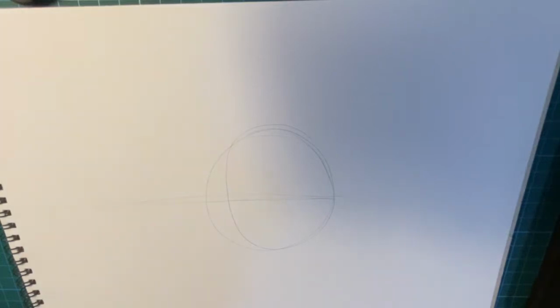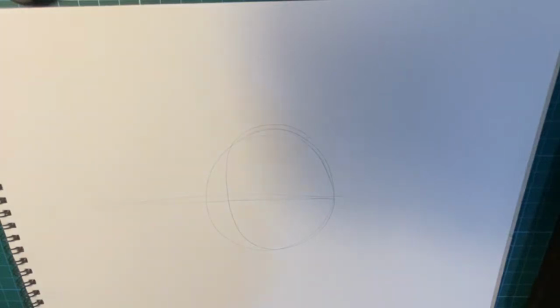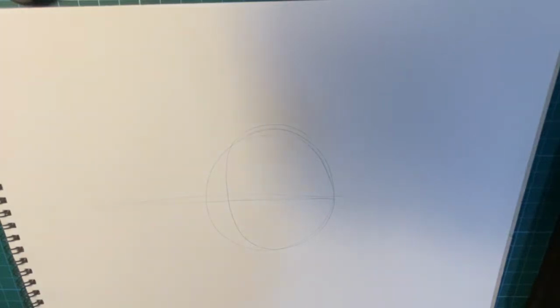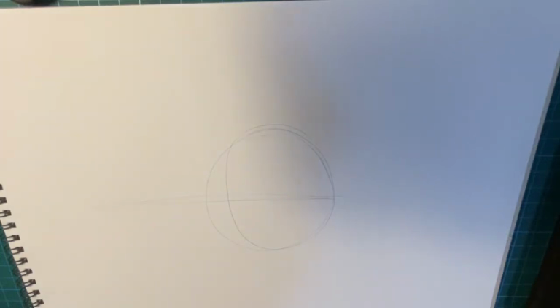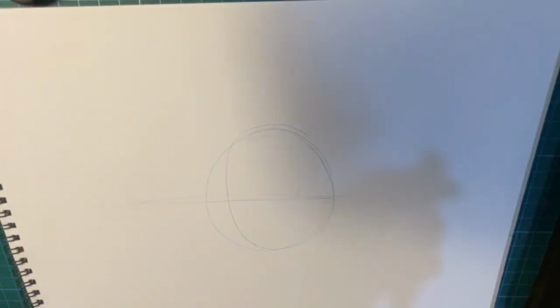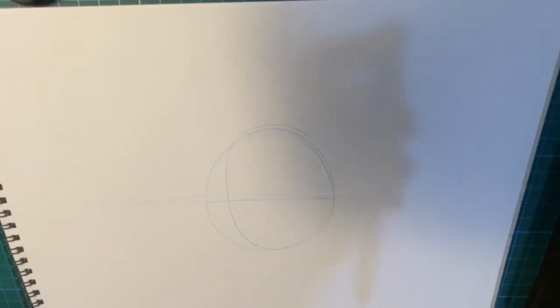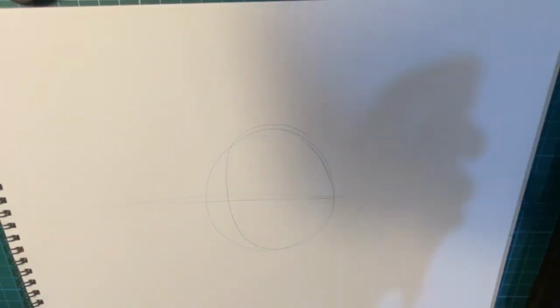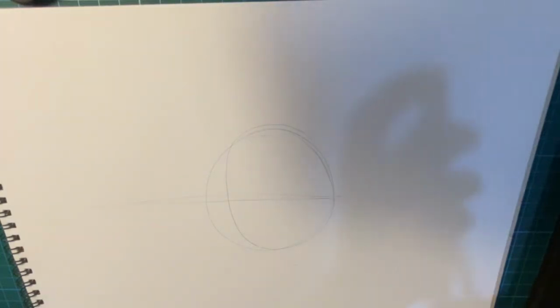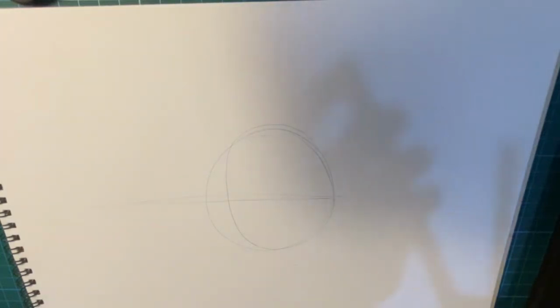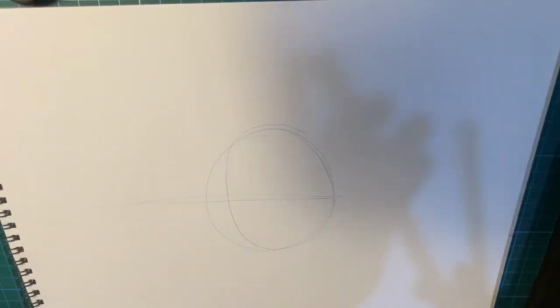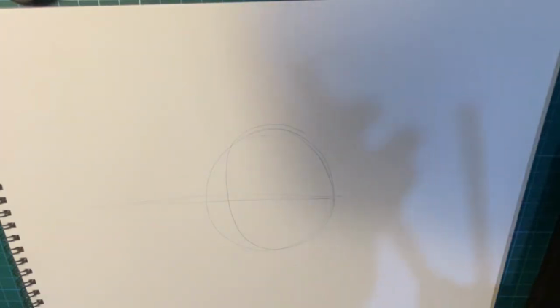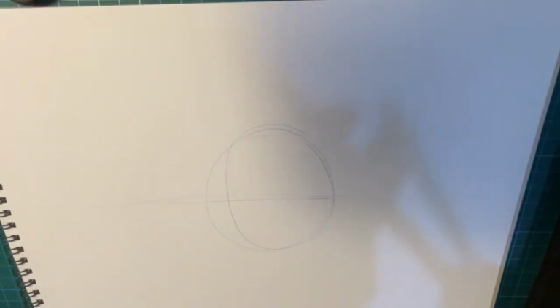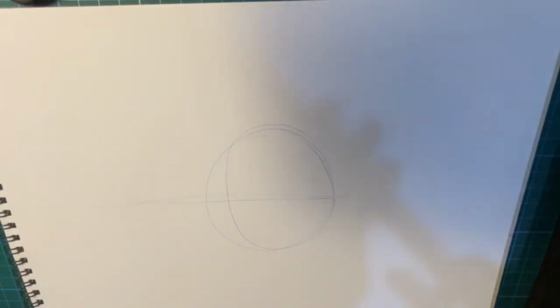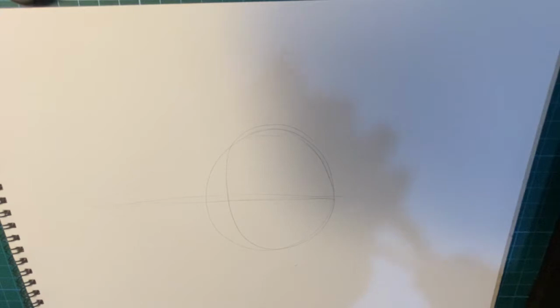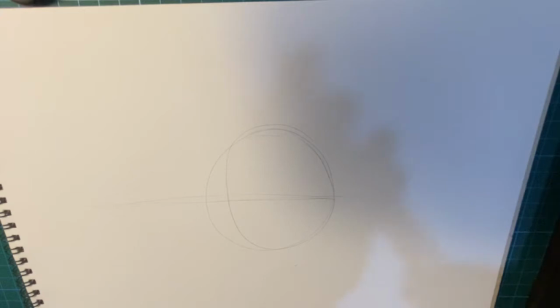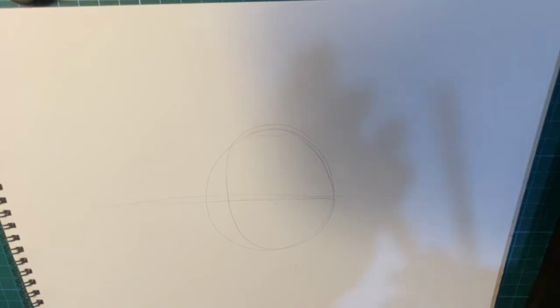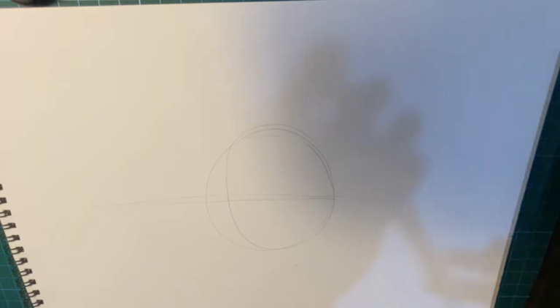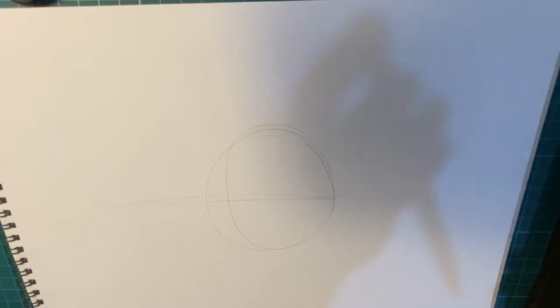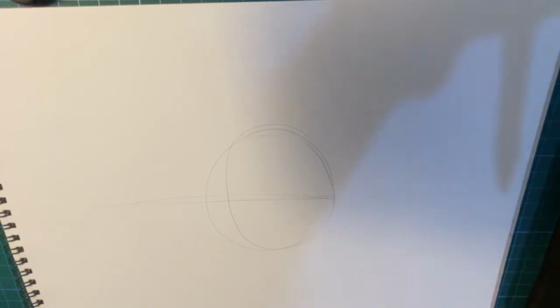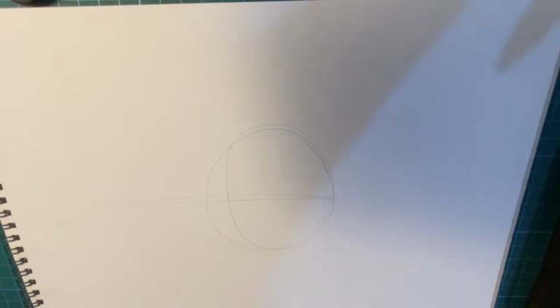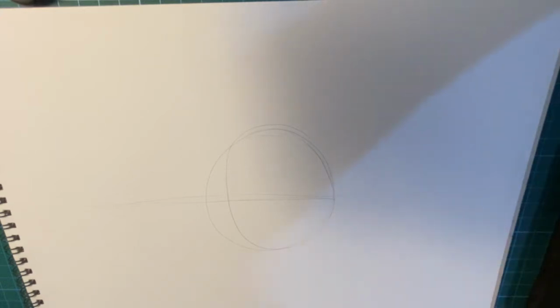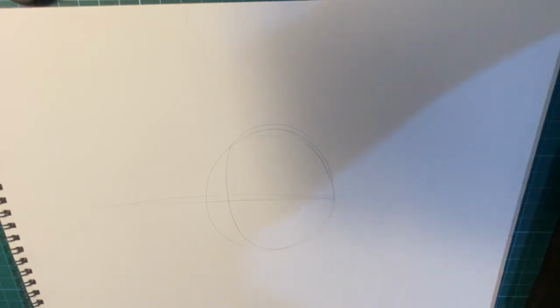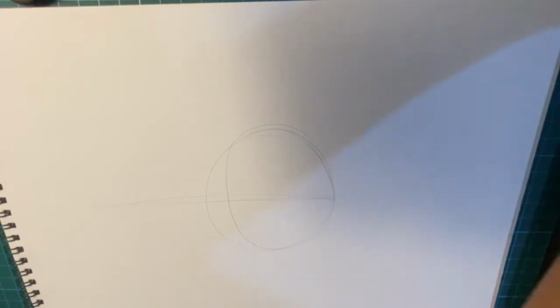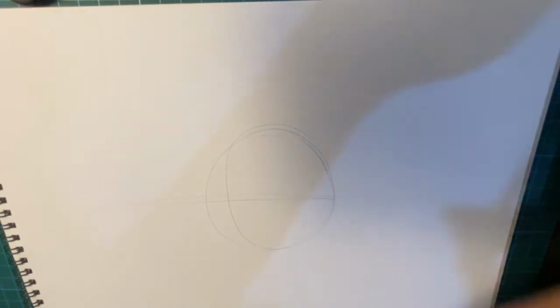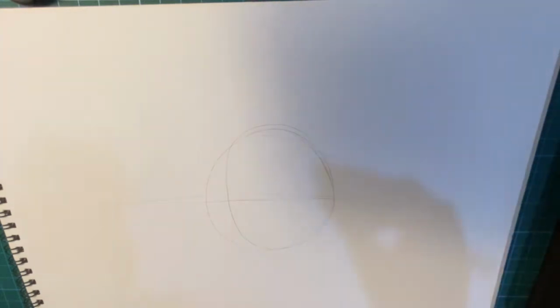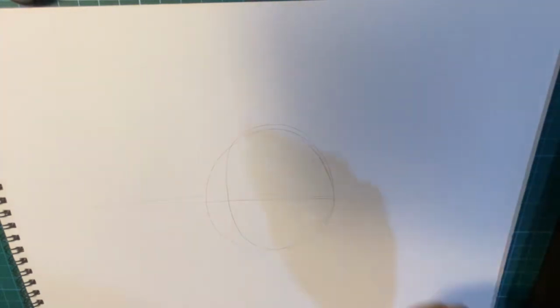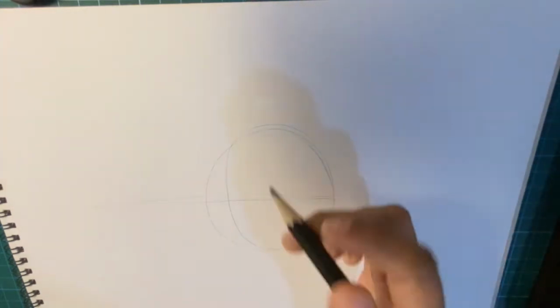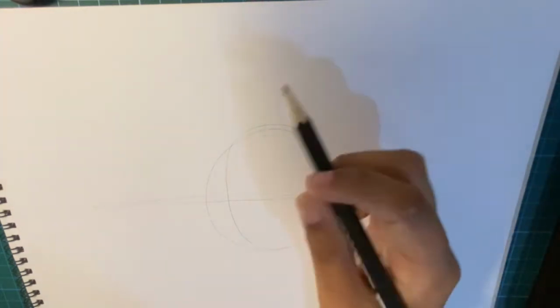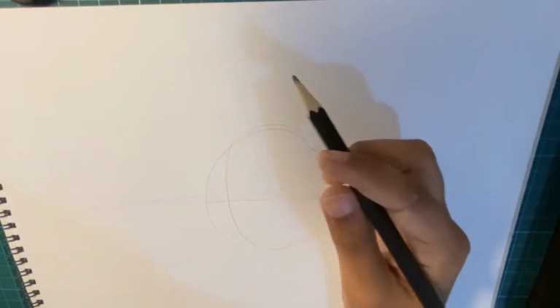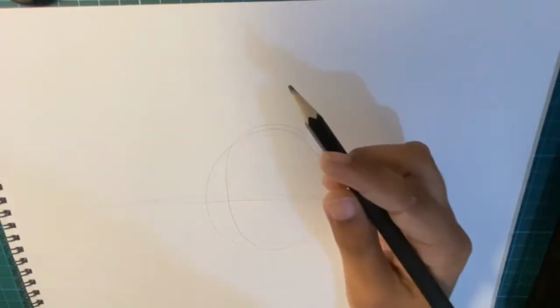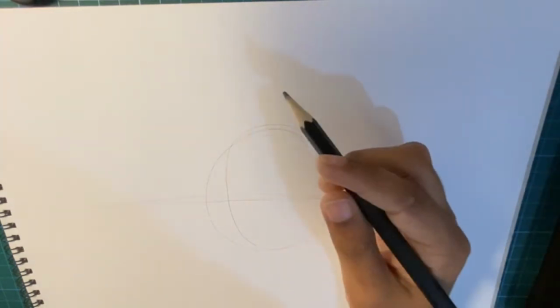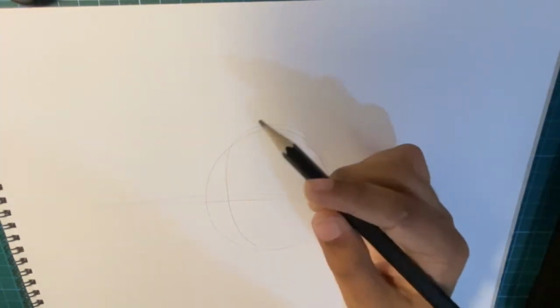My pencil ran out, so I'll have to use the normal one.